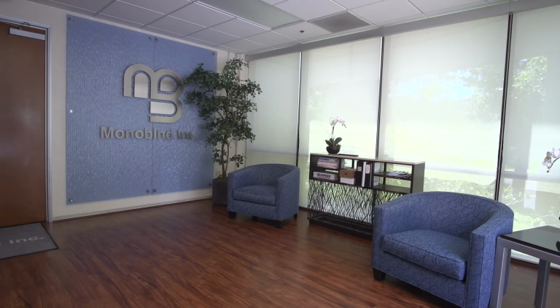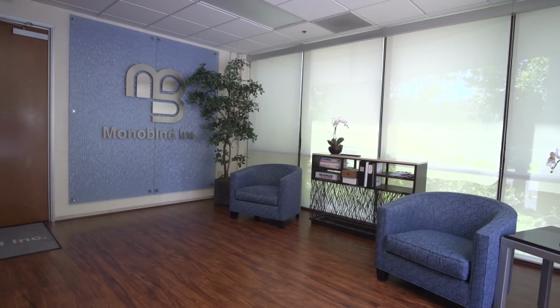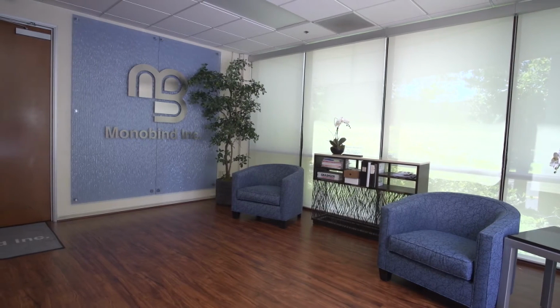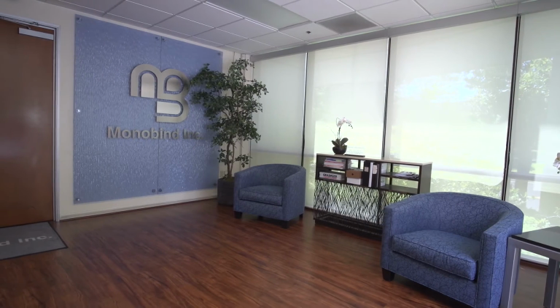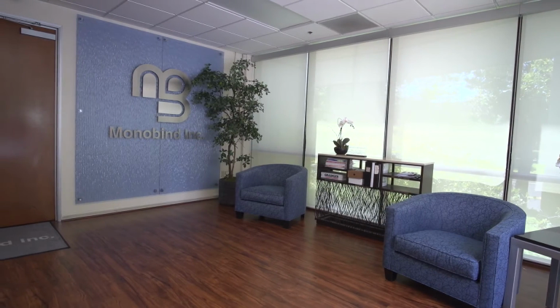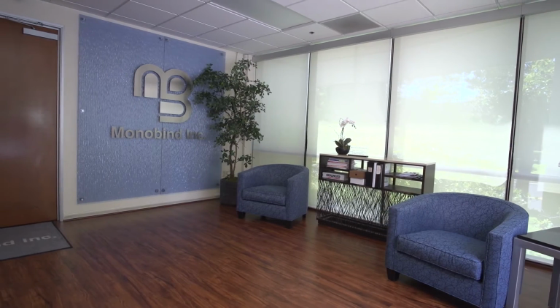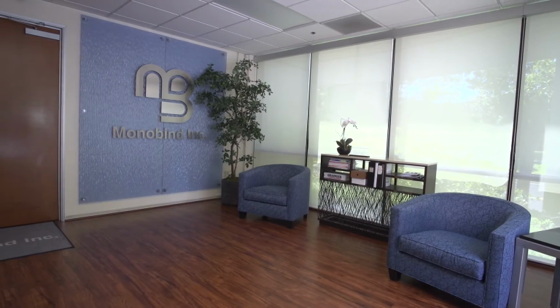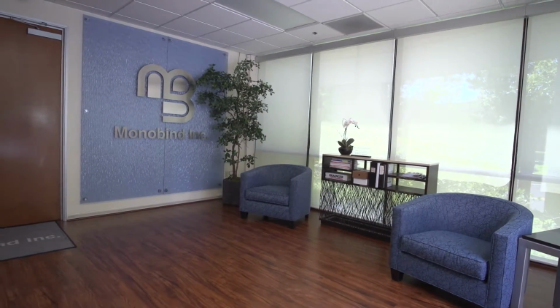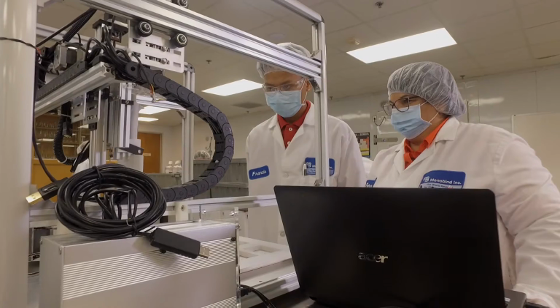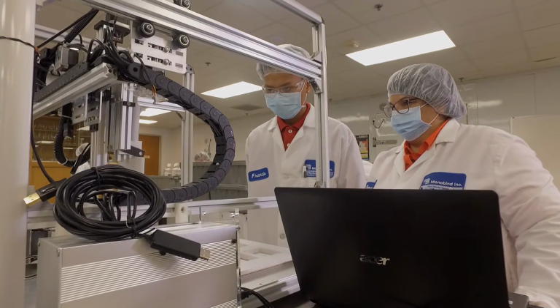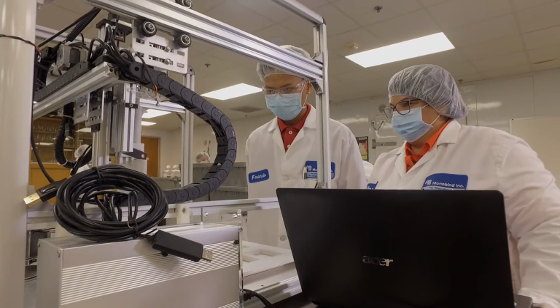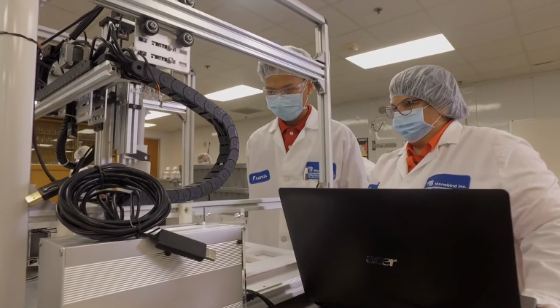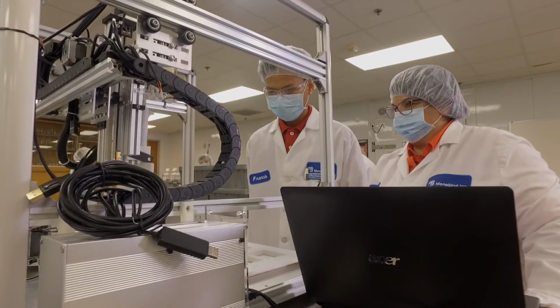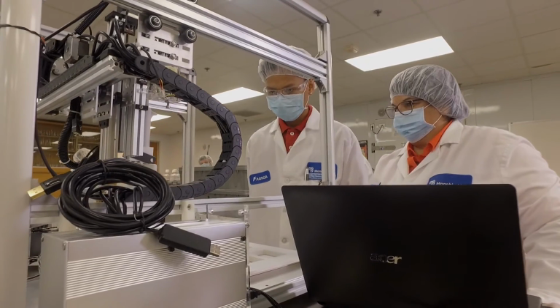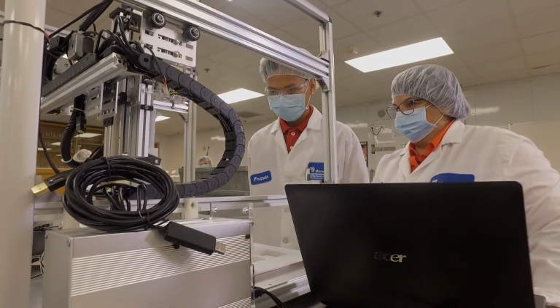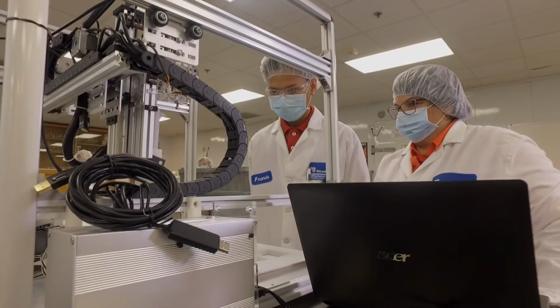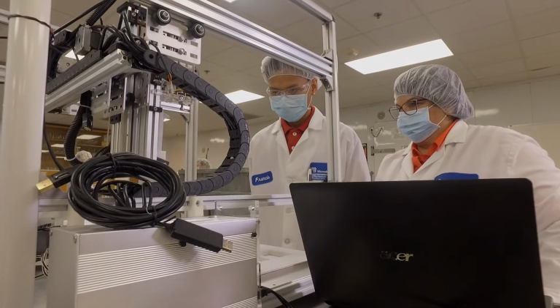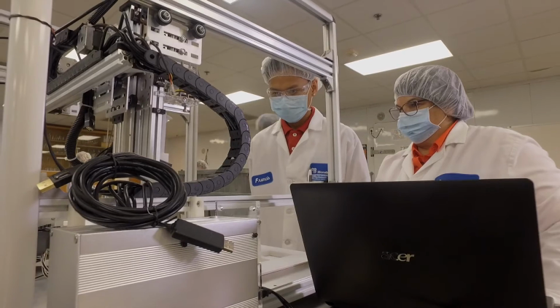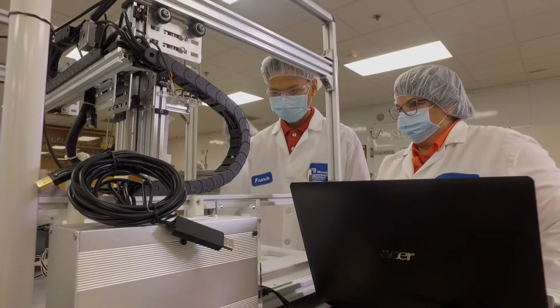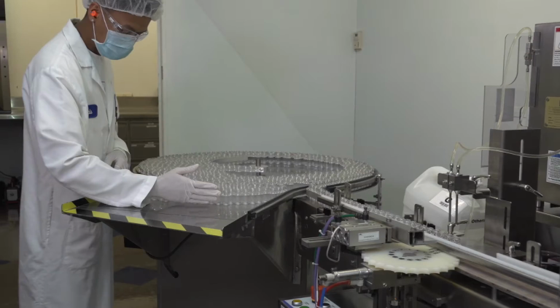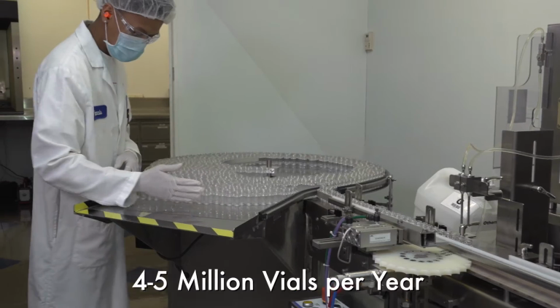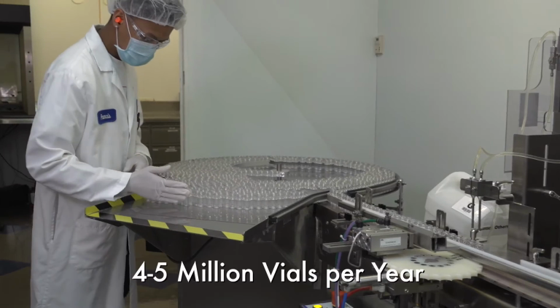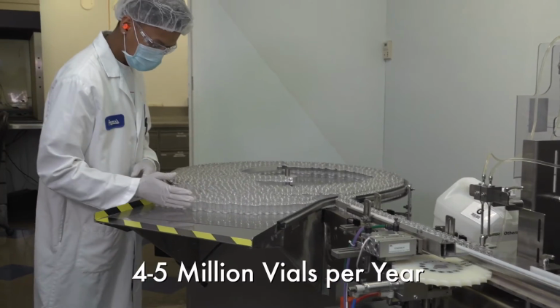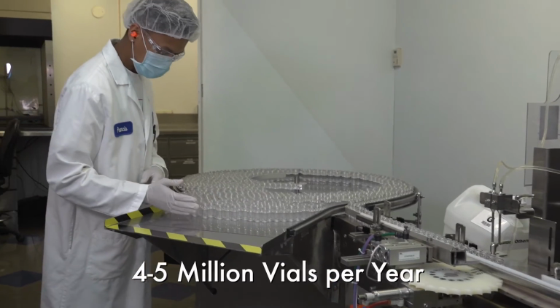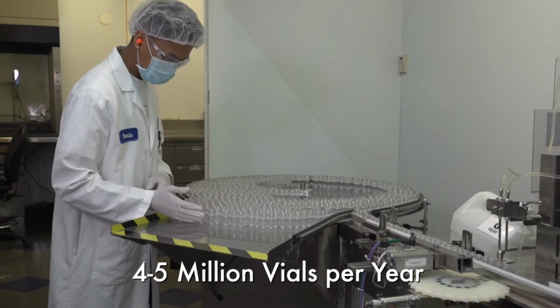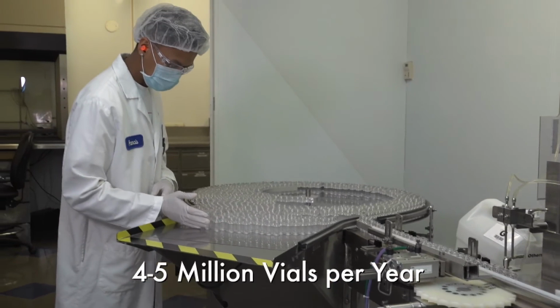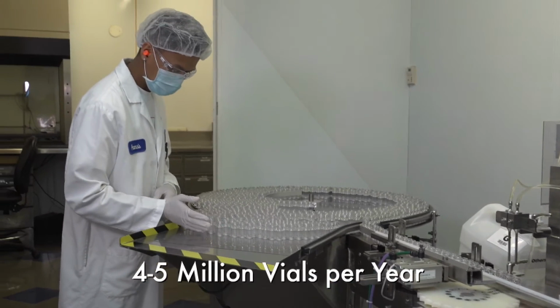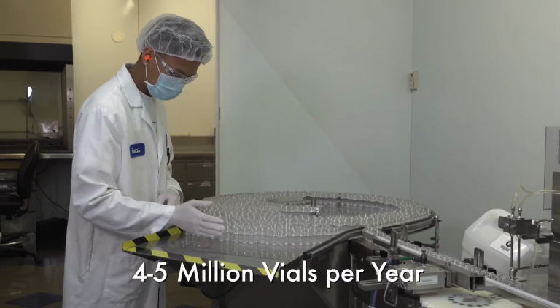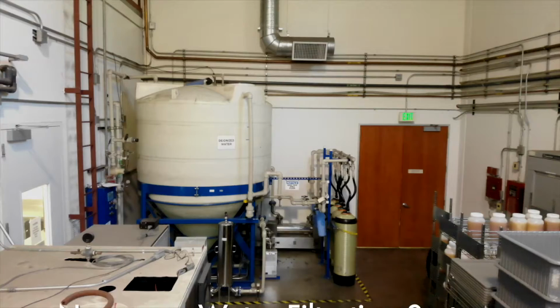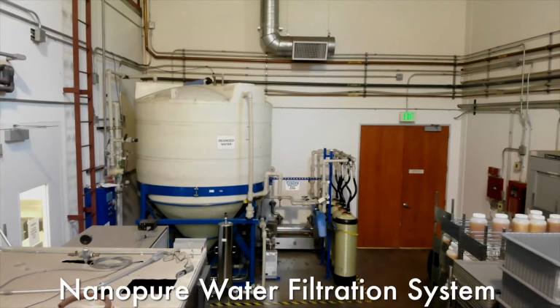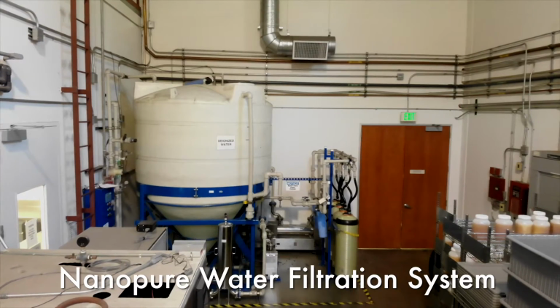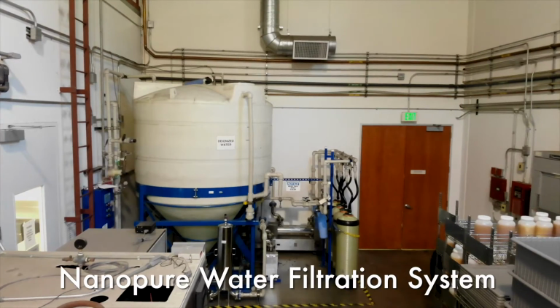Monobind's facility showcases its leadership with custom equipment and manufacturing processes that define new standards.